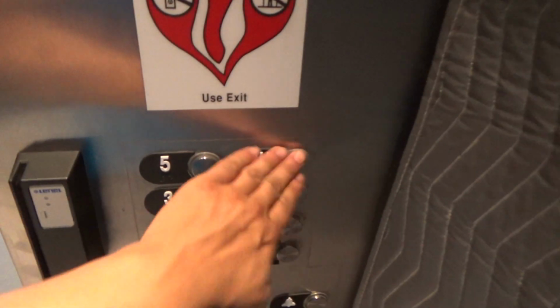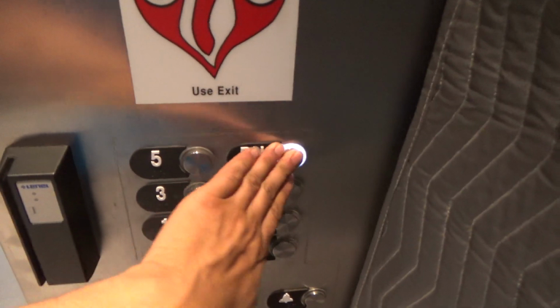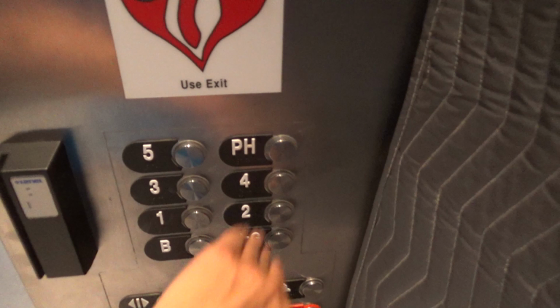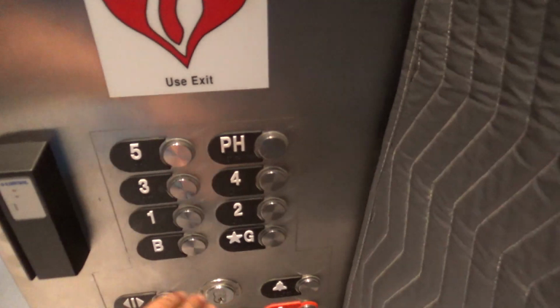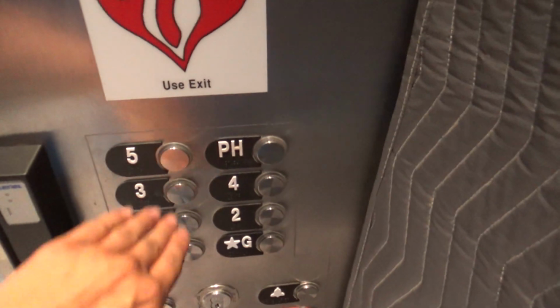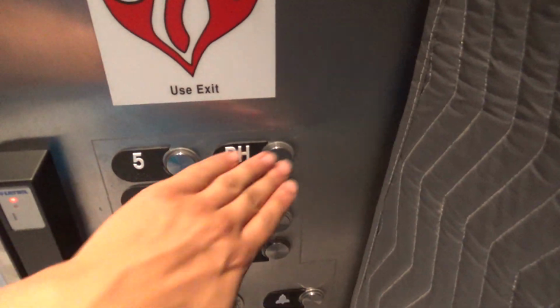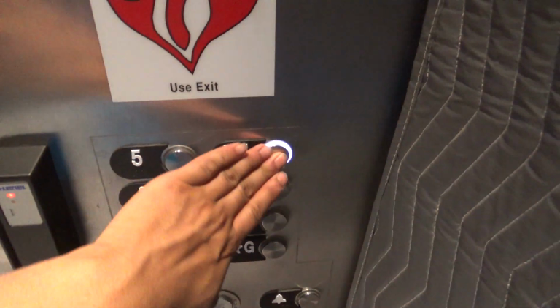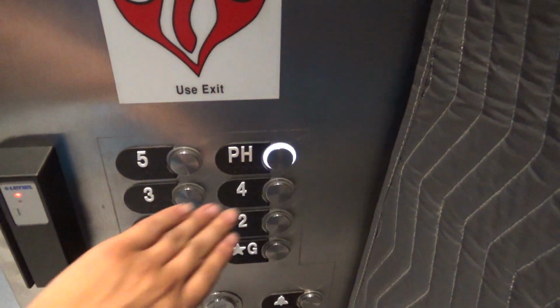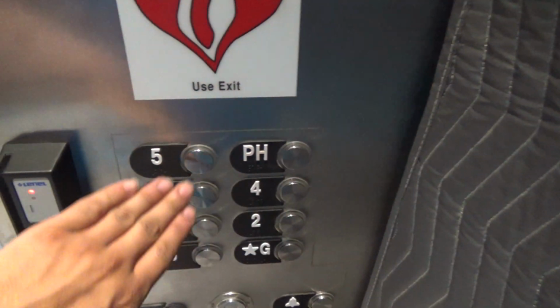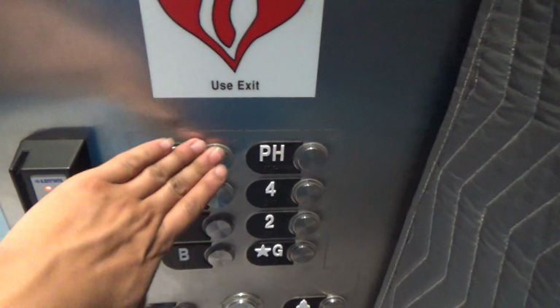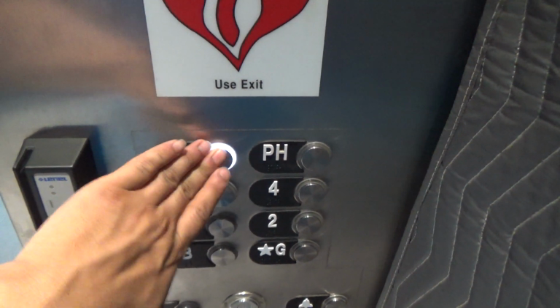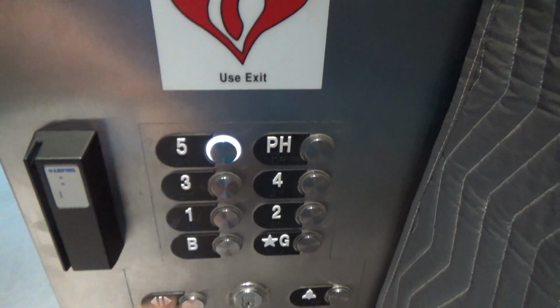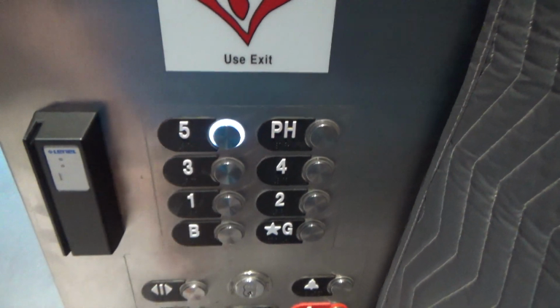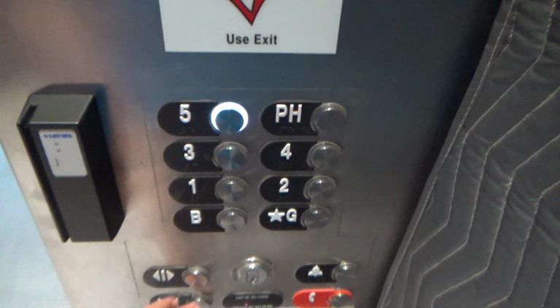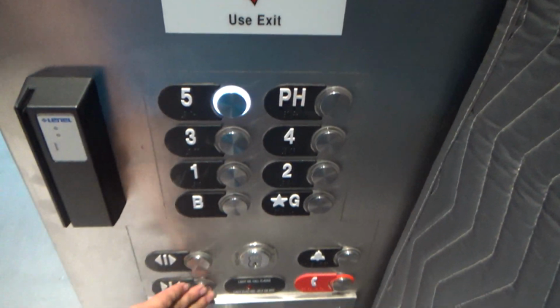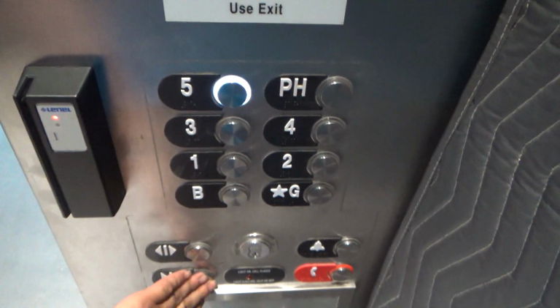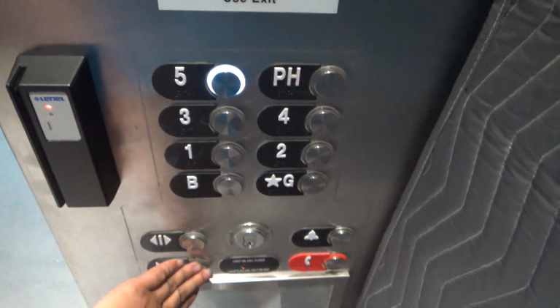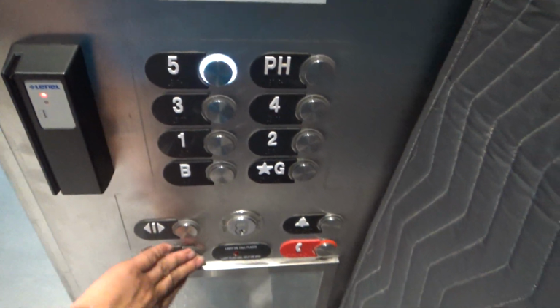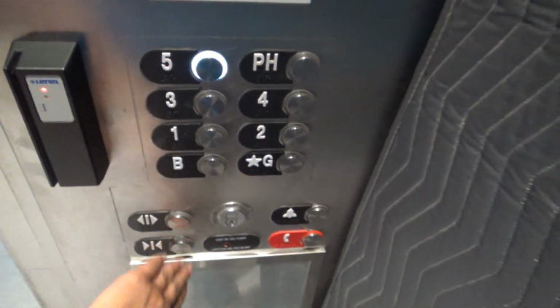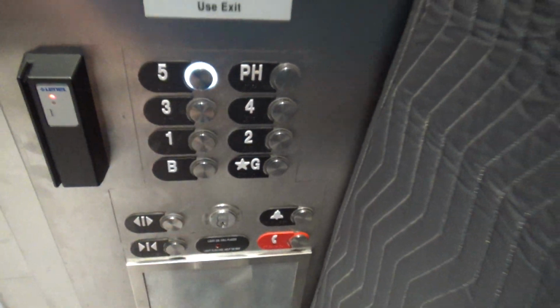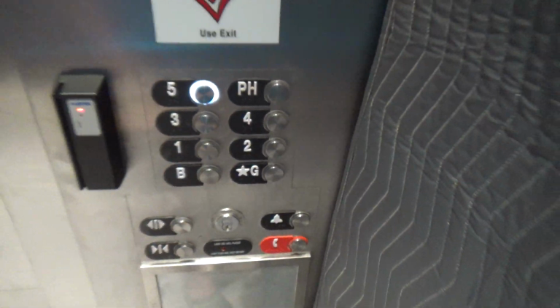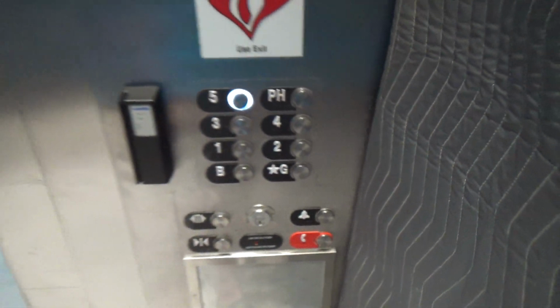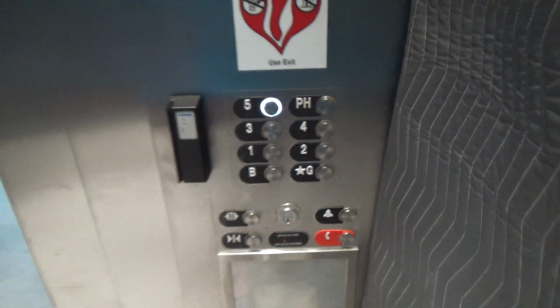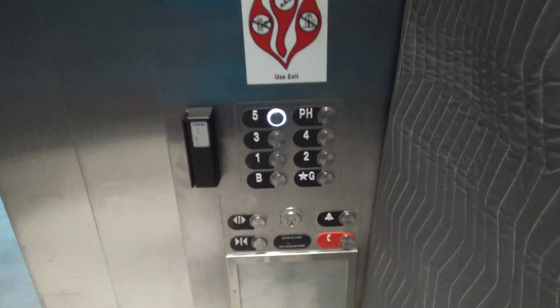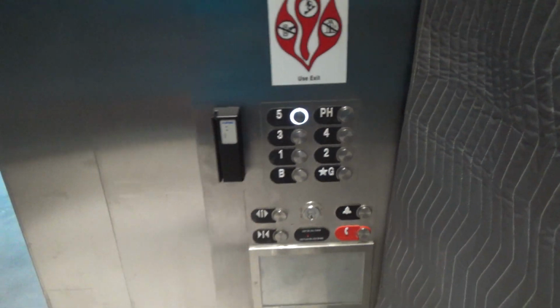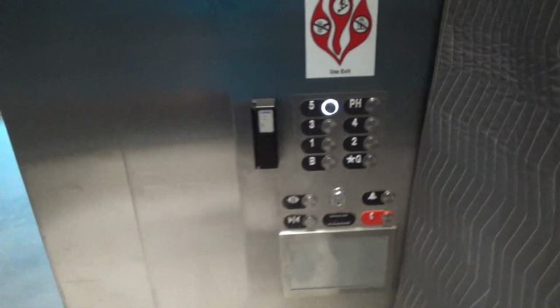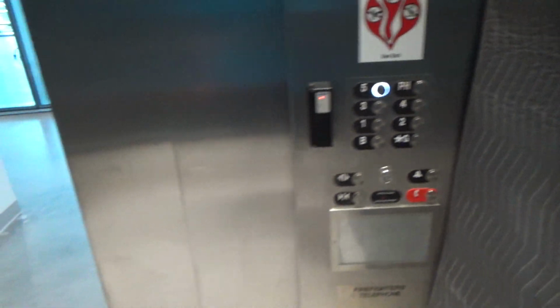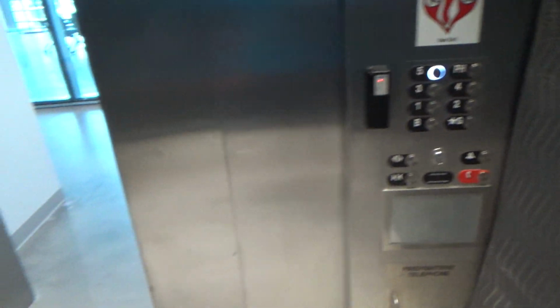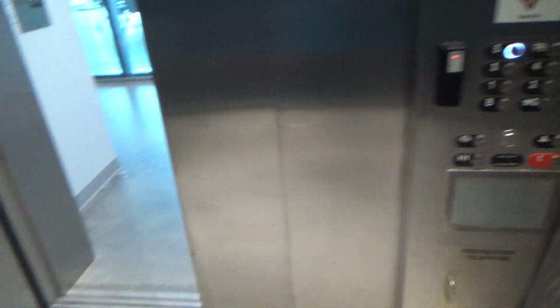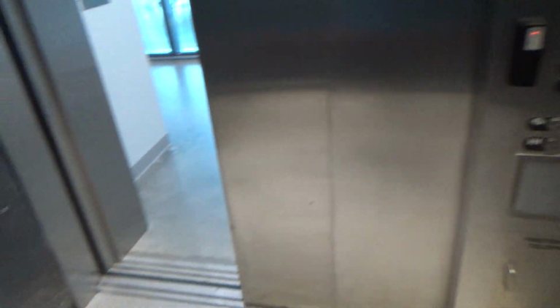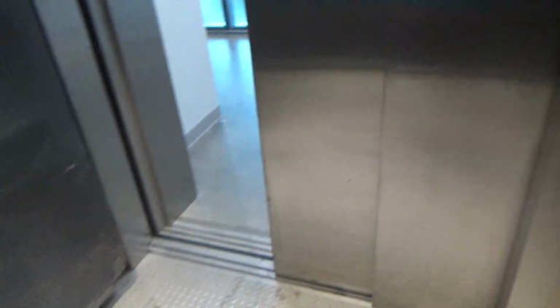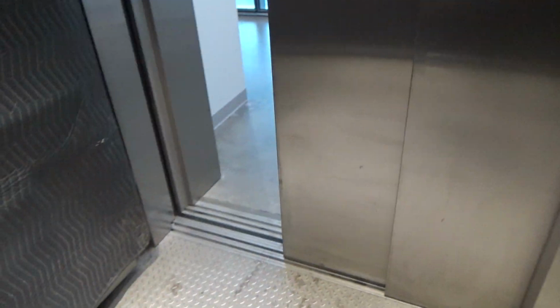So the penthouse is locked now — it wasn't locked last week, but now it's locked. We'll go to five.